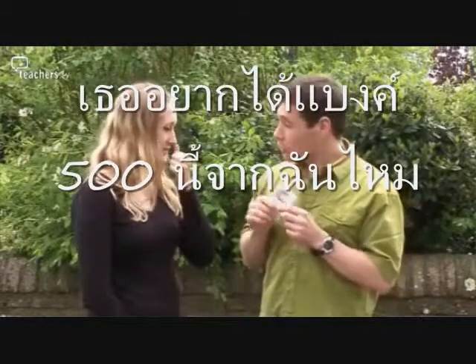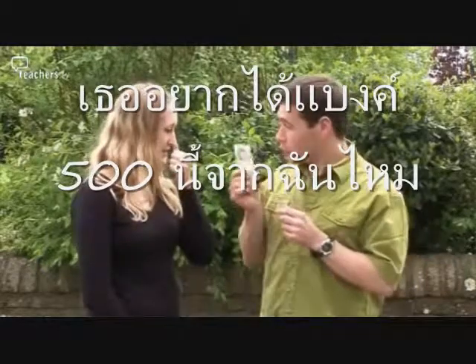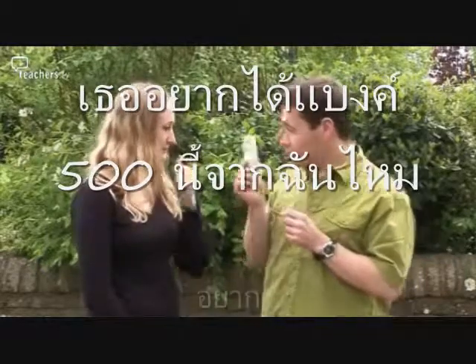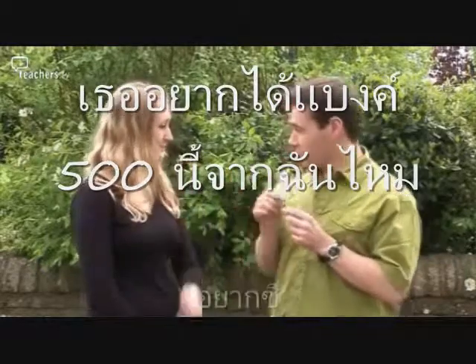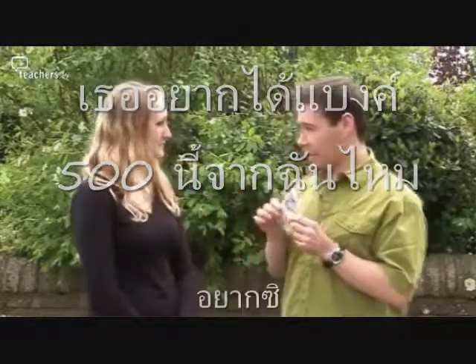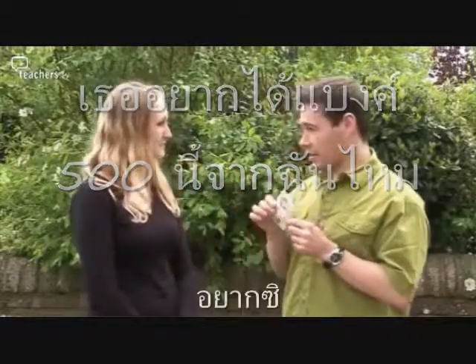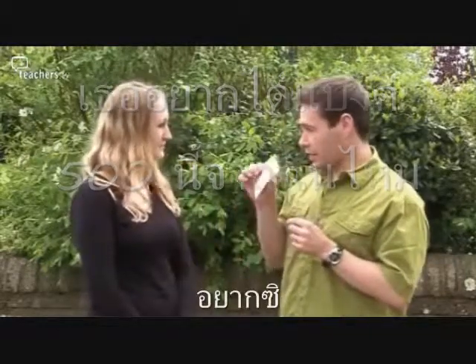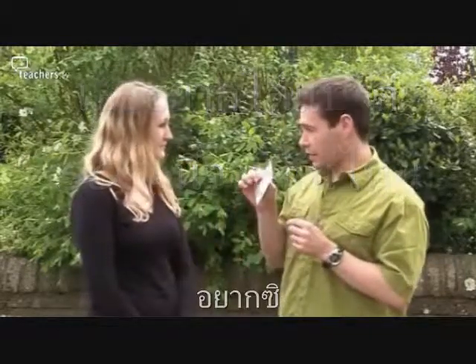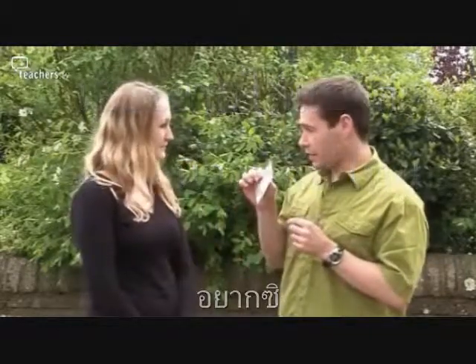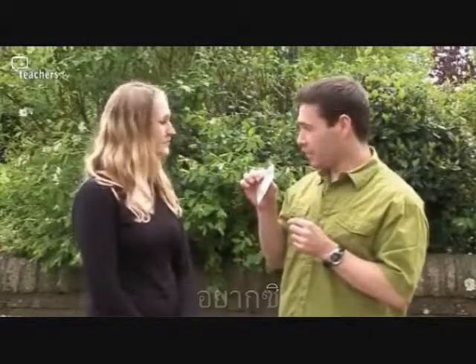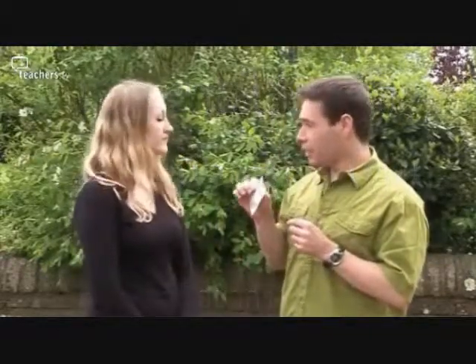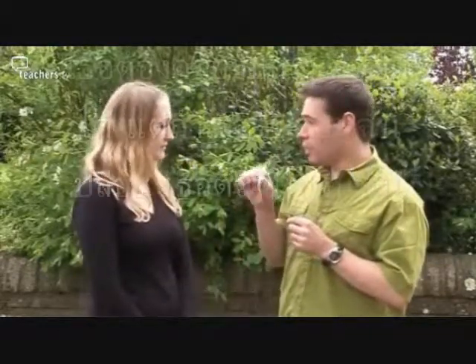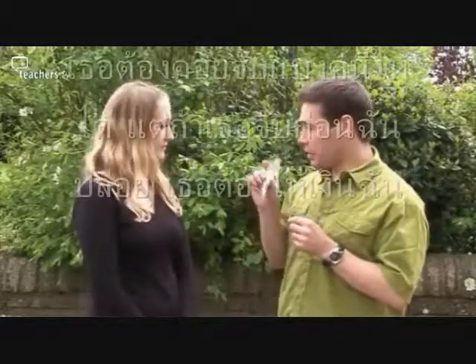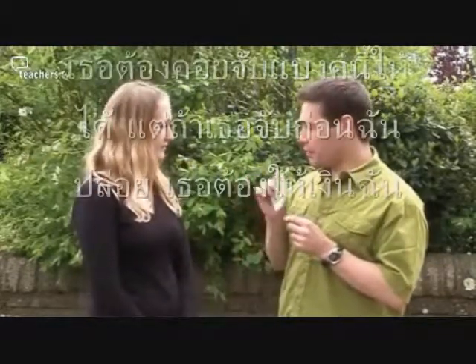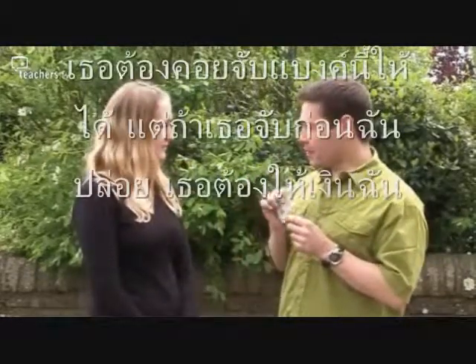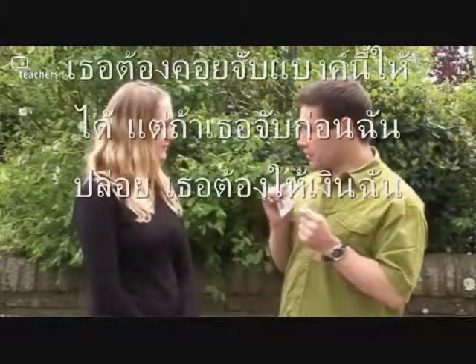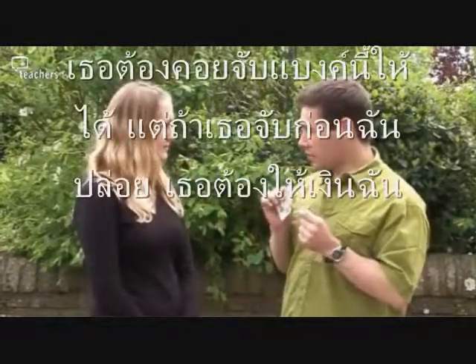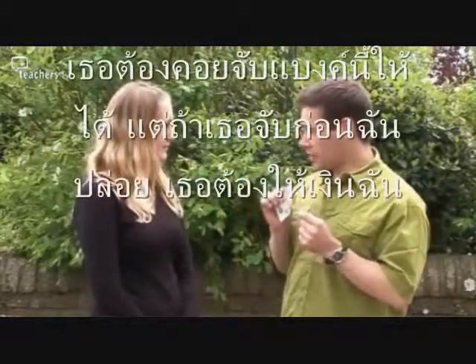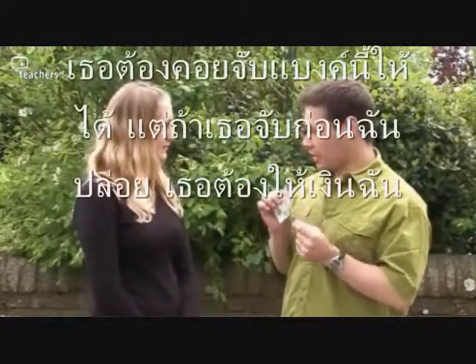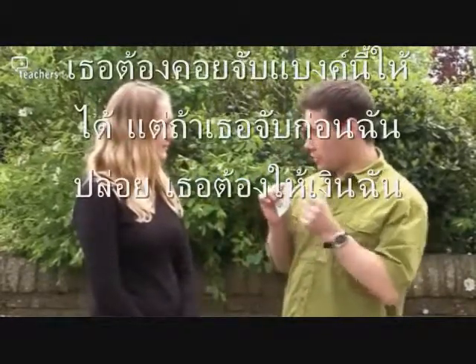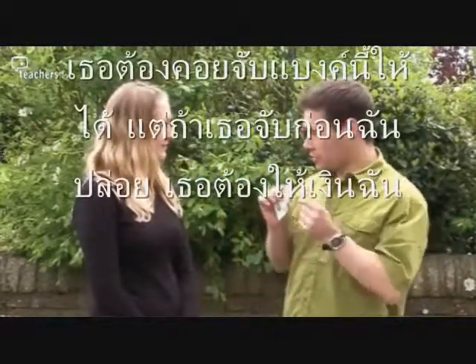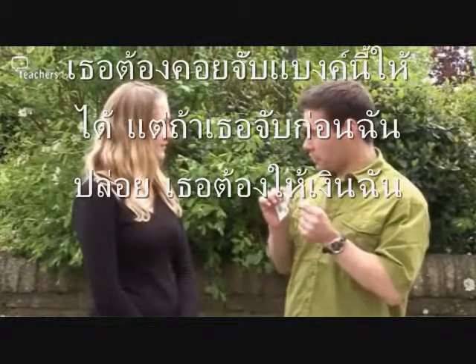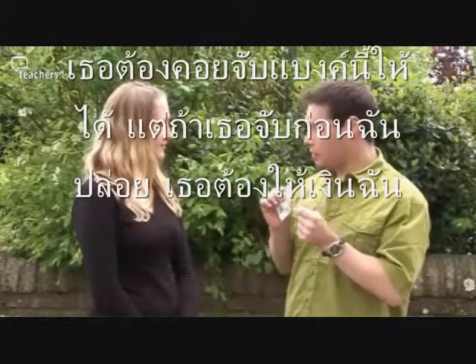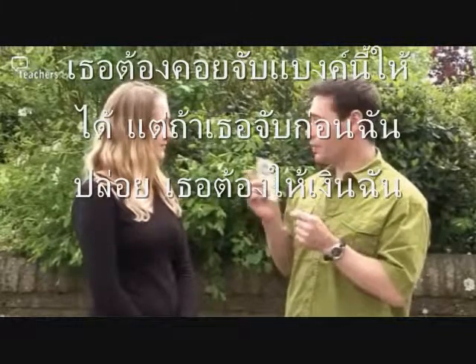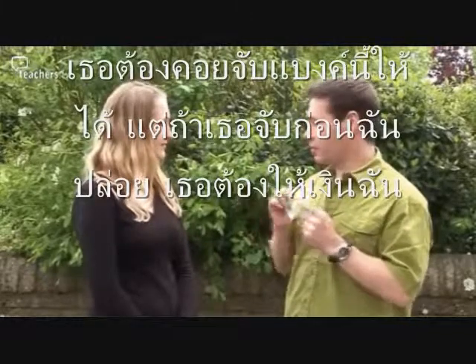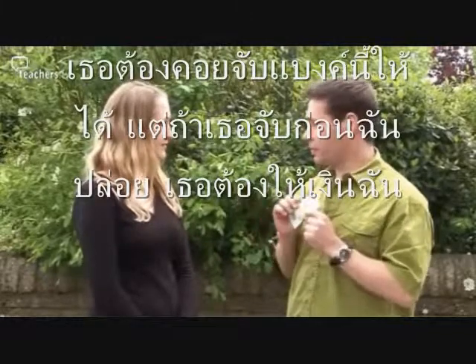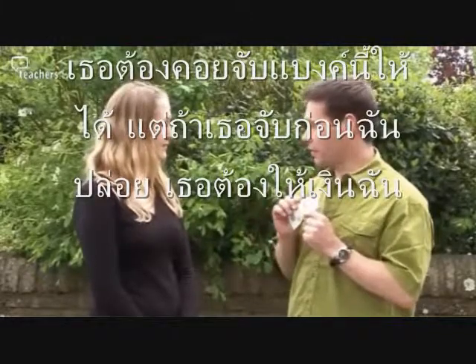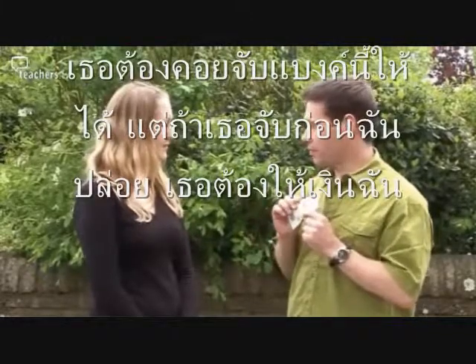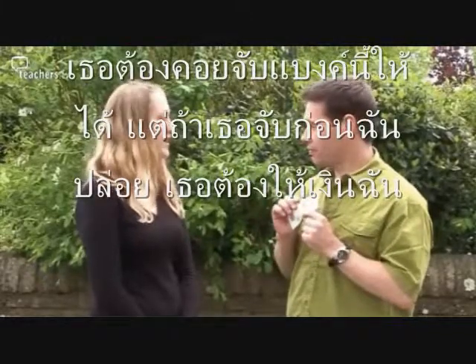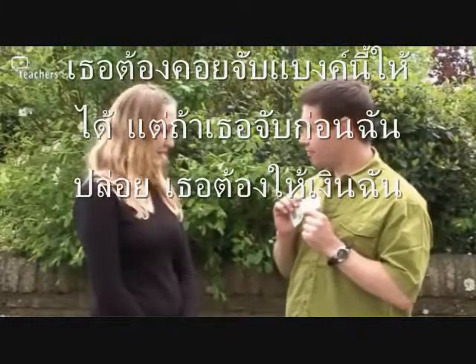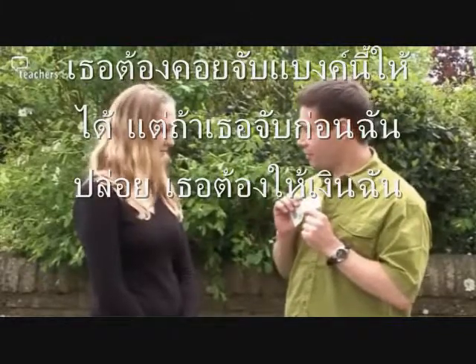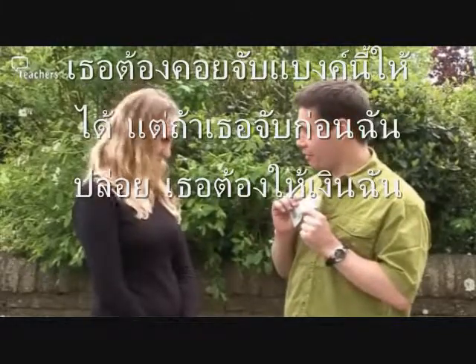Good. All you have to do is catch the fiver, but if you anticipate and go too soon, you have to give me a fiver. Okay. Fair enough.